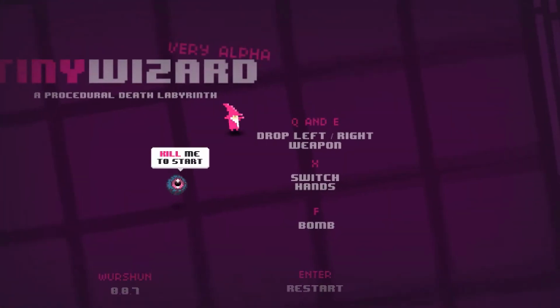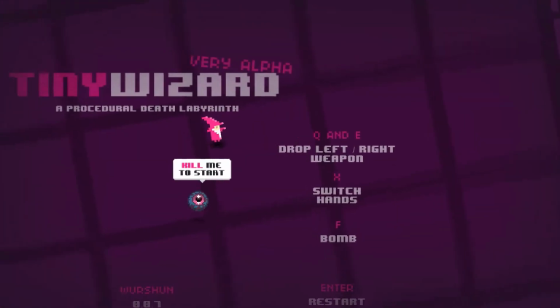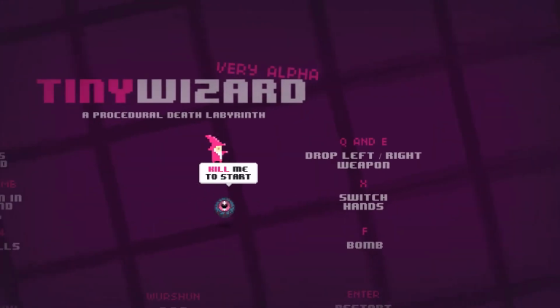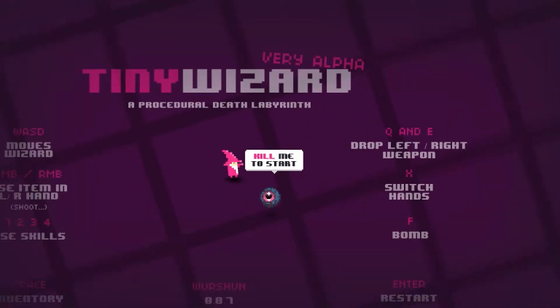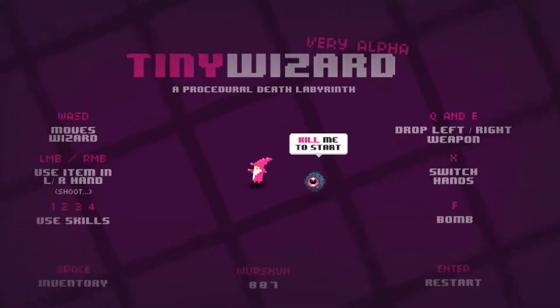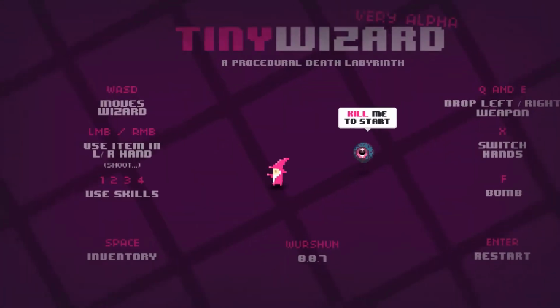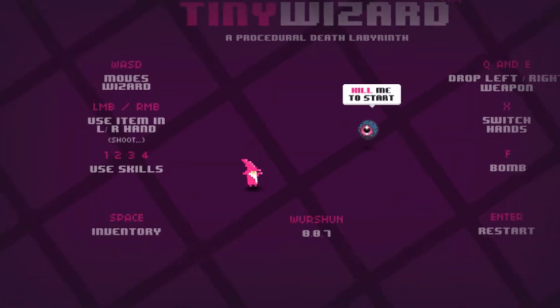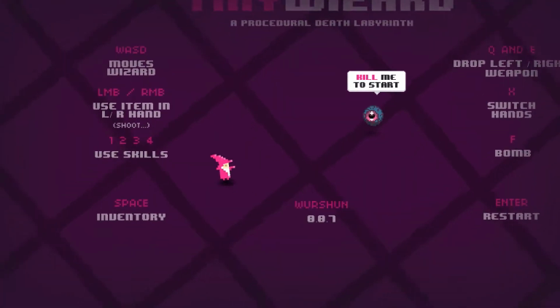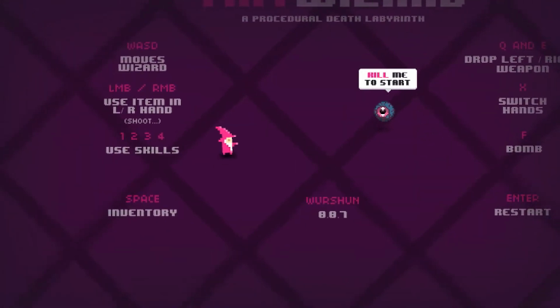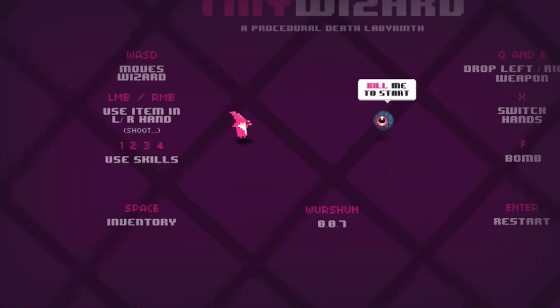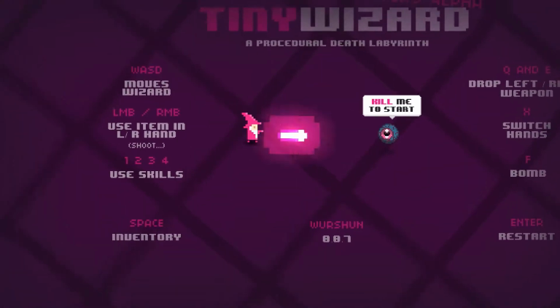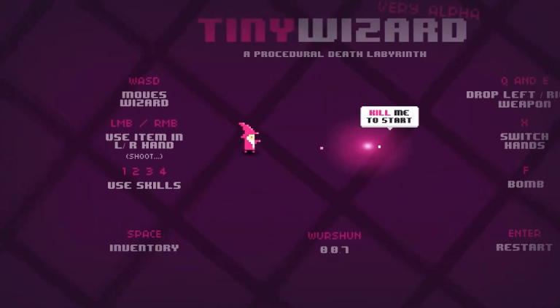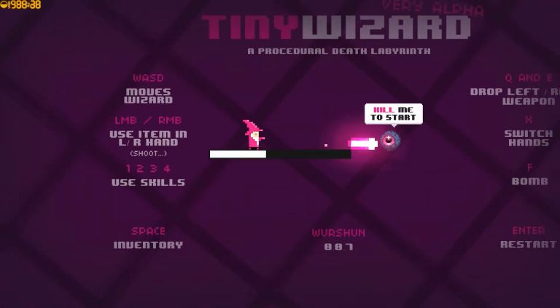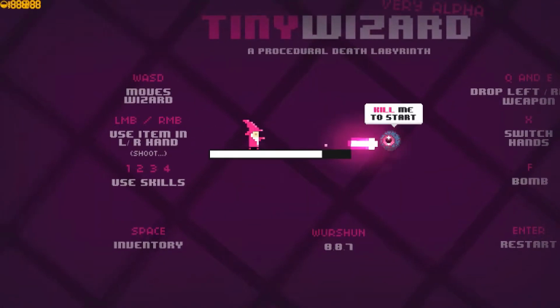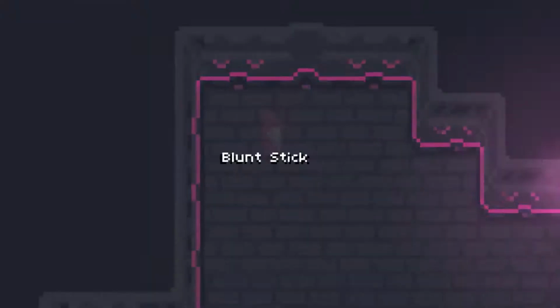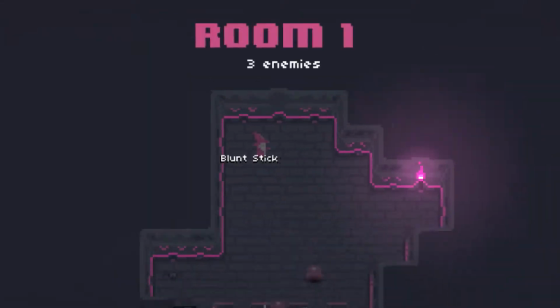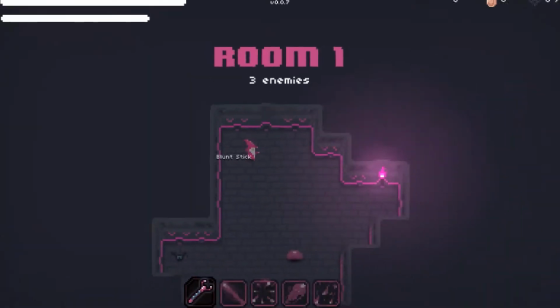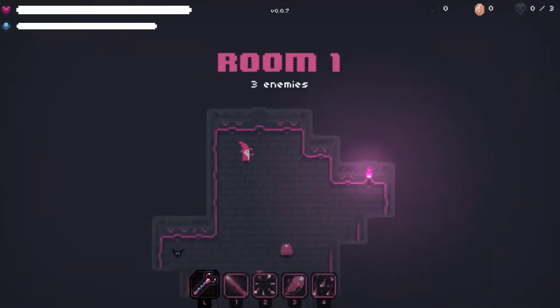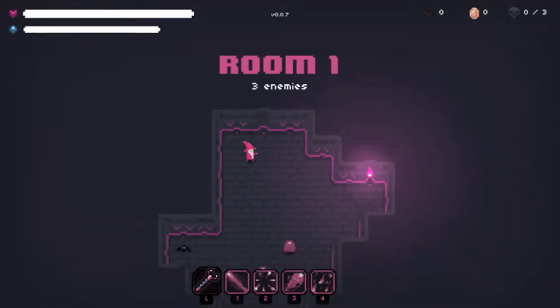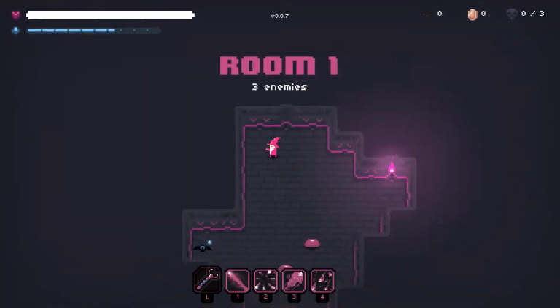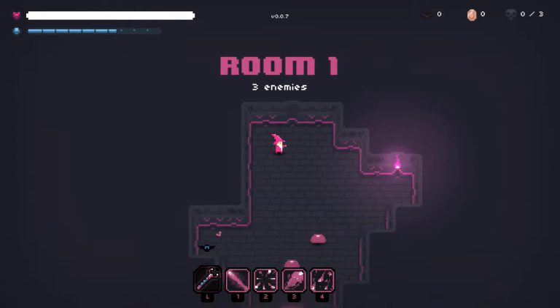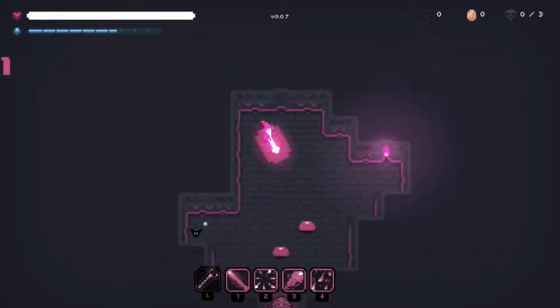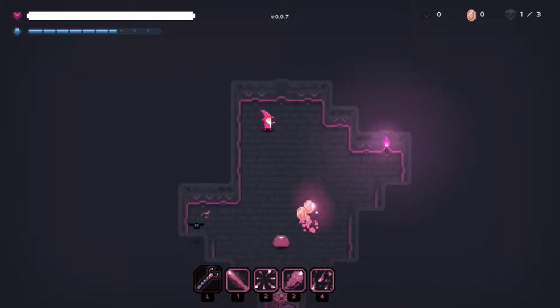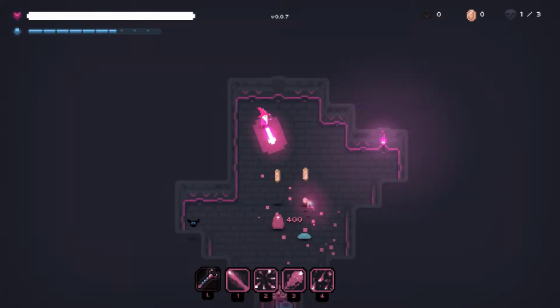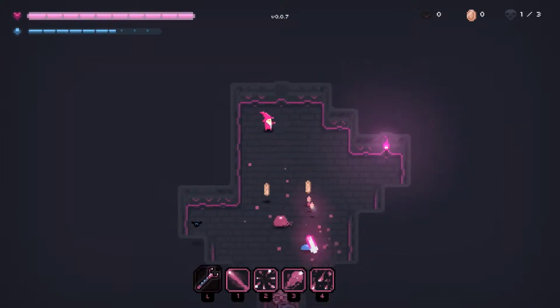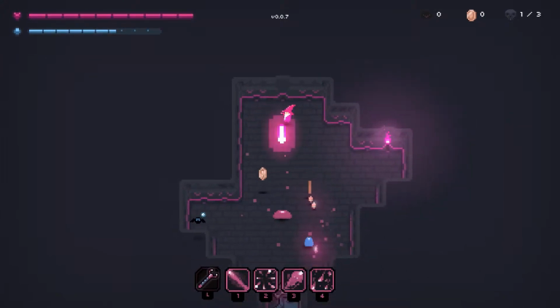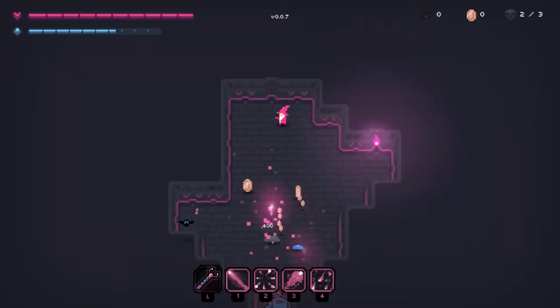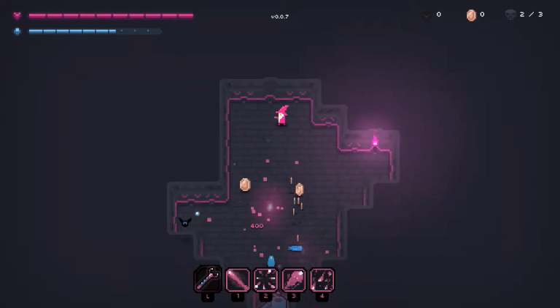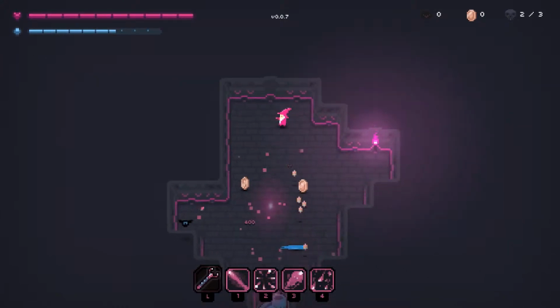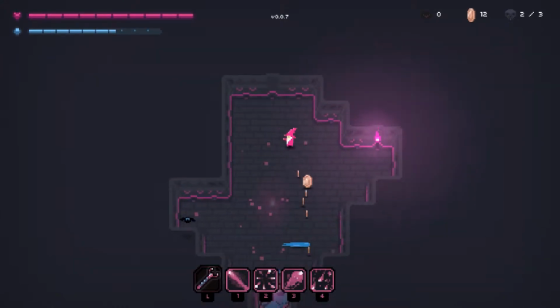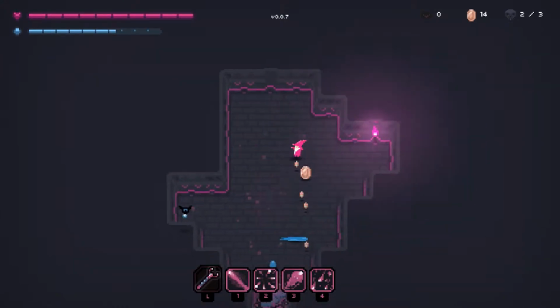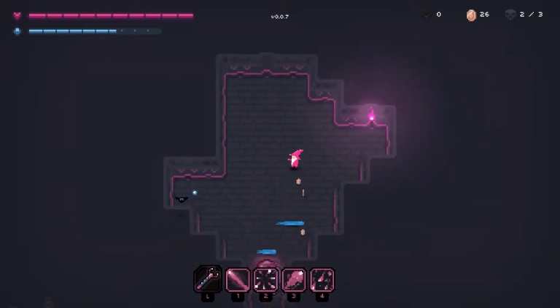You can look at how you're supposed to play the game and then you can shoot this guy to load into the first level.